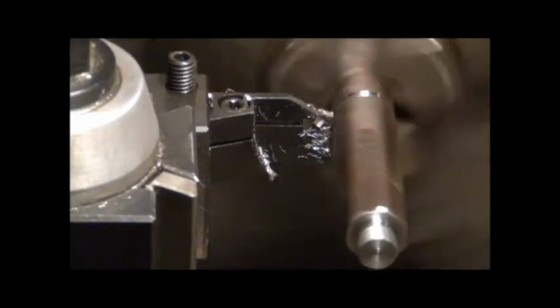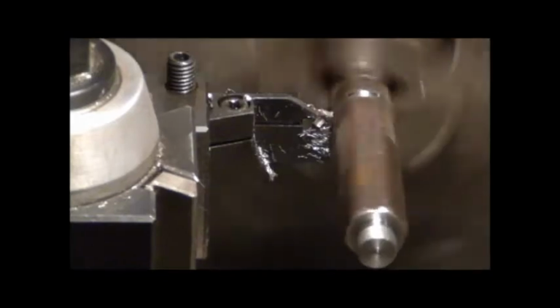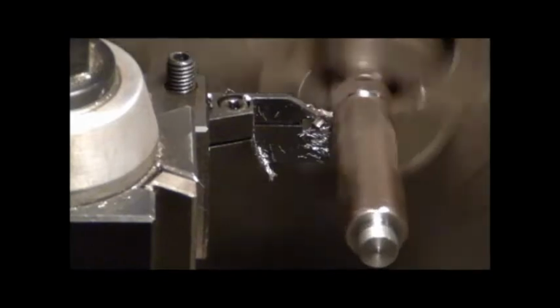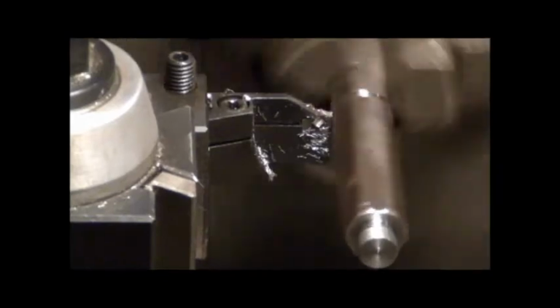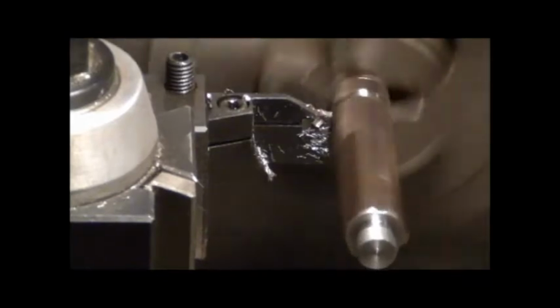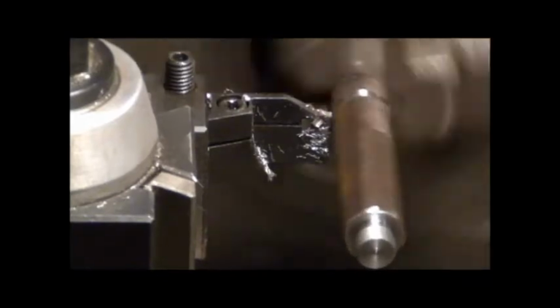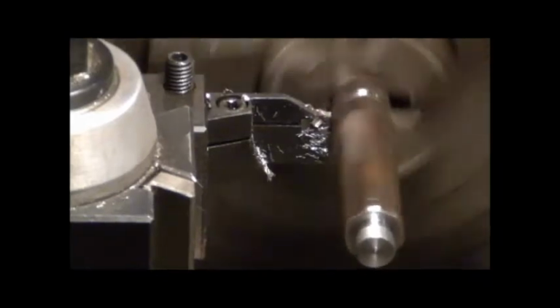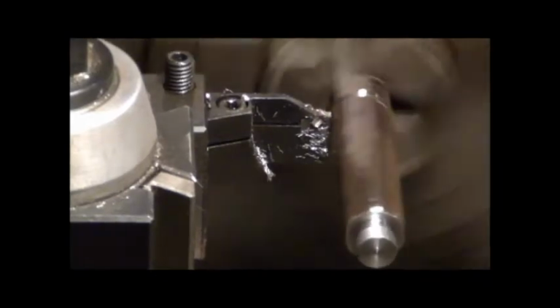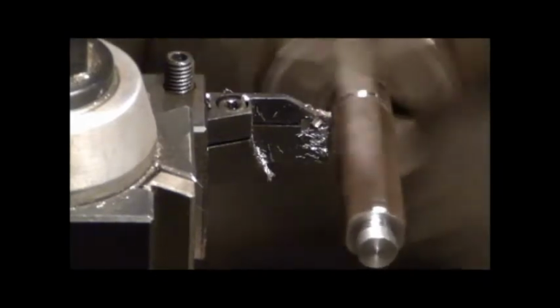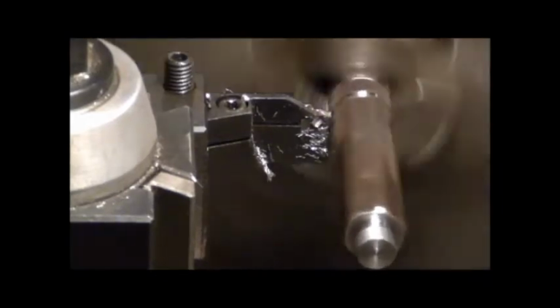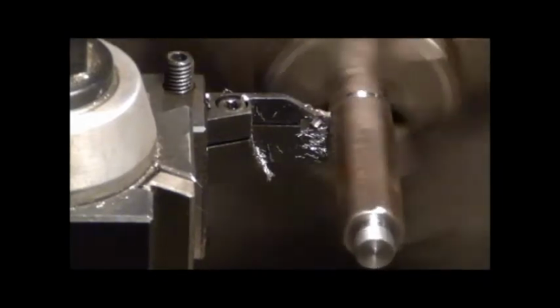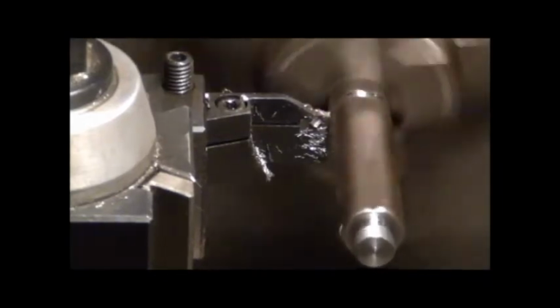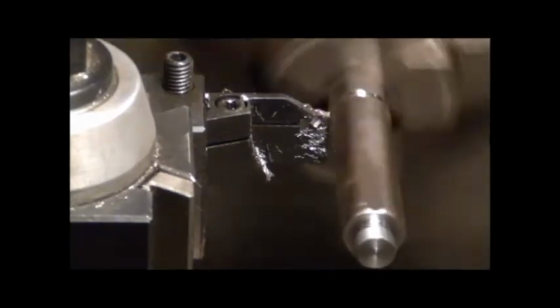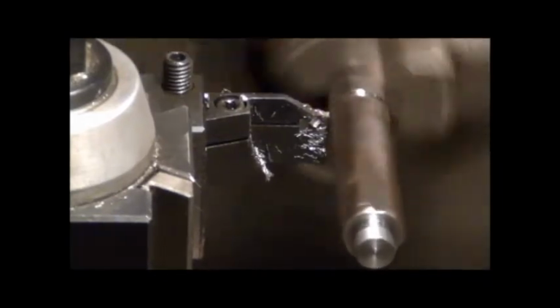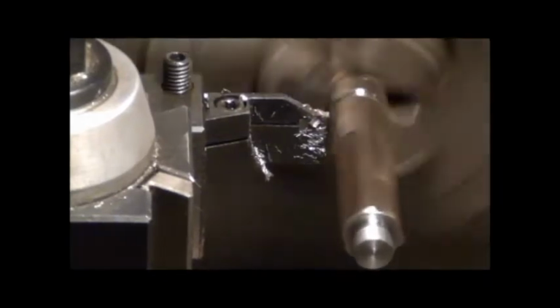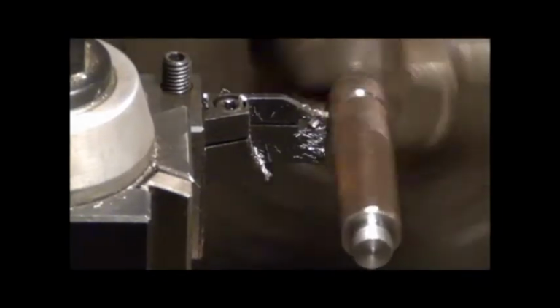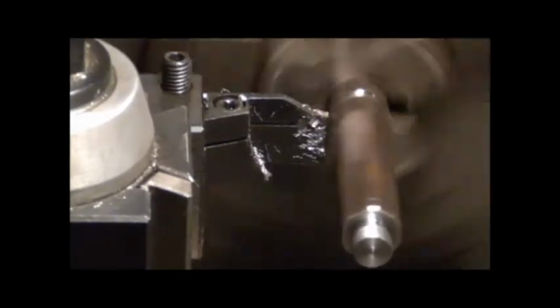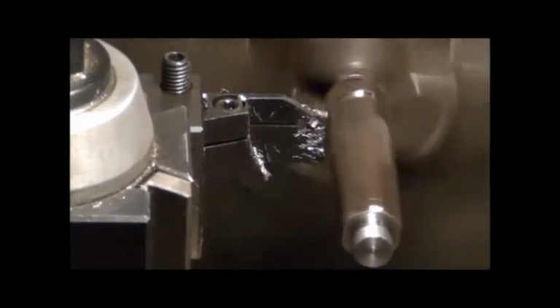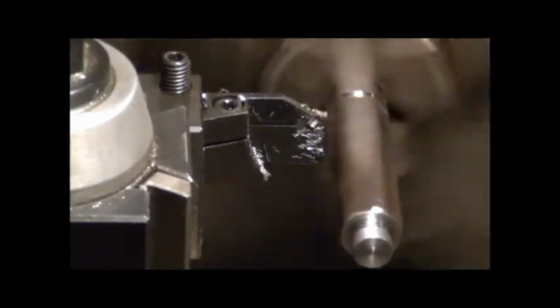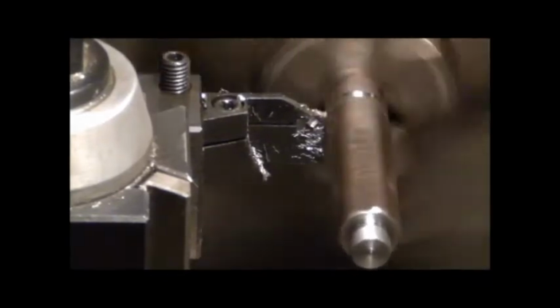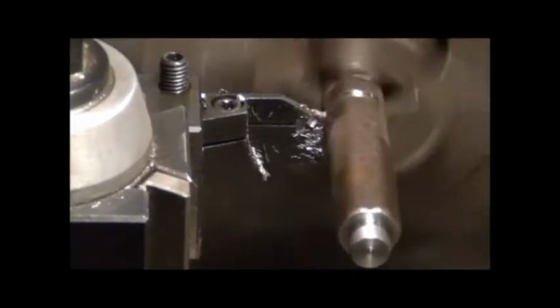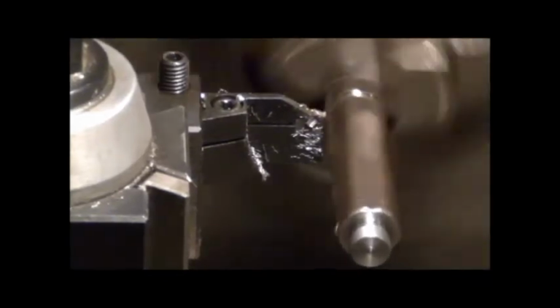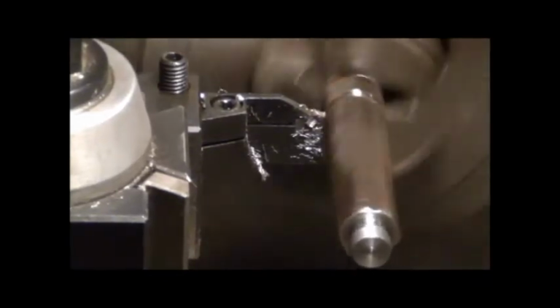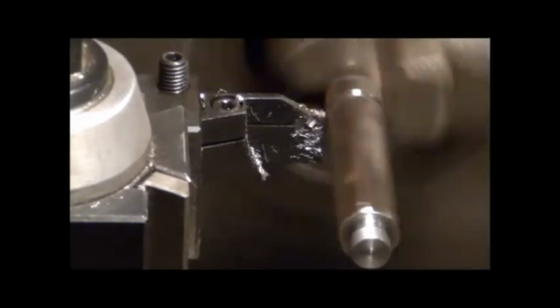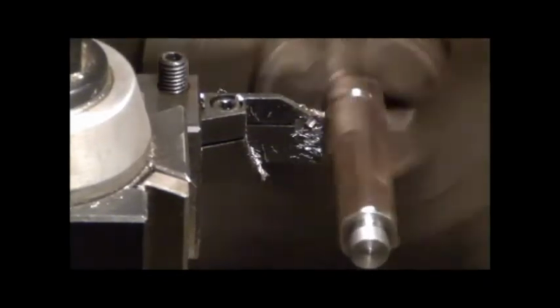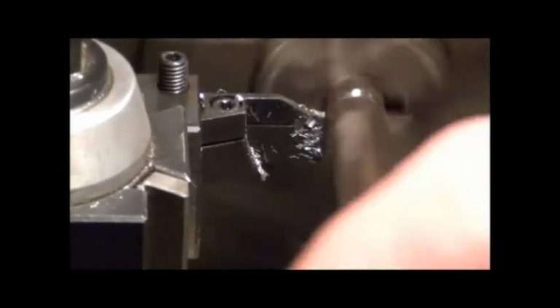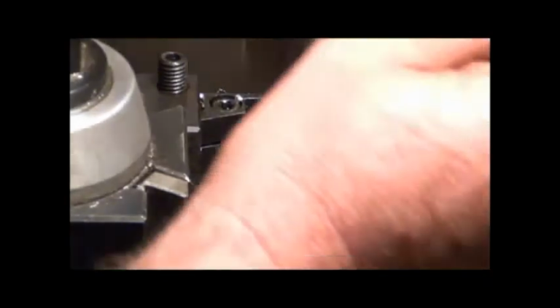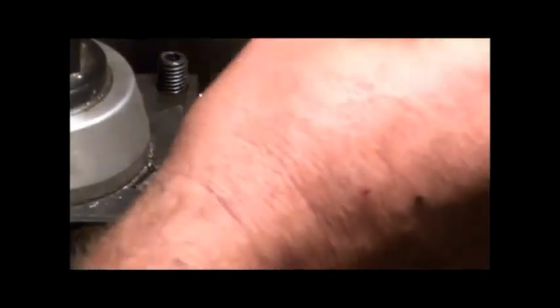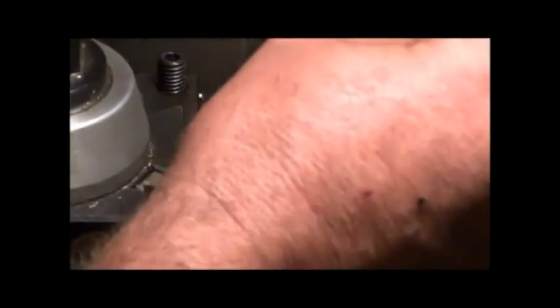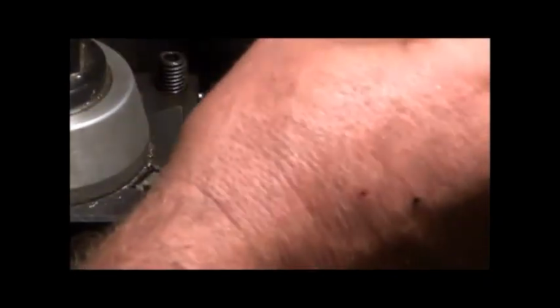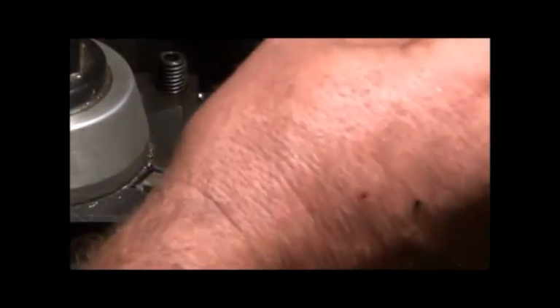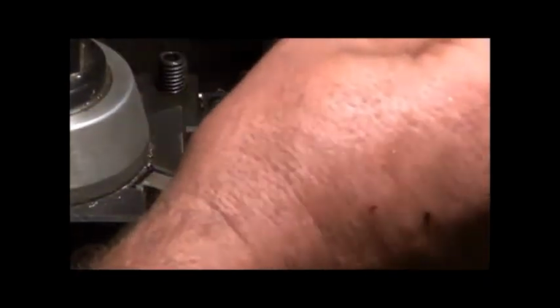As you can see by the end of it here, the piece of hex stock's got a little bend in her.